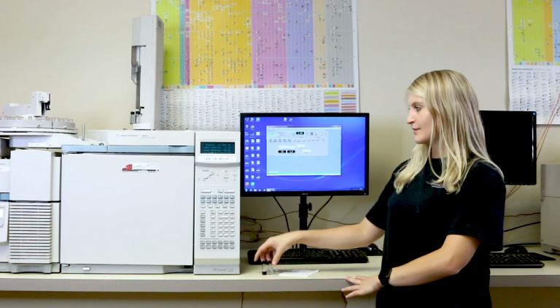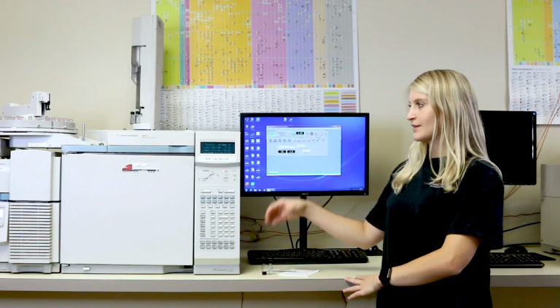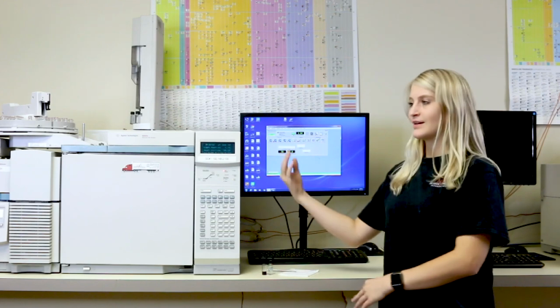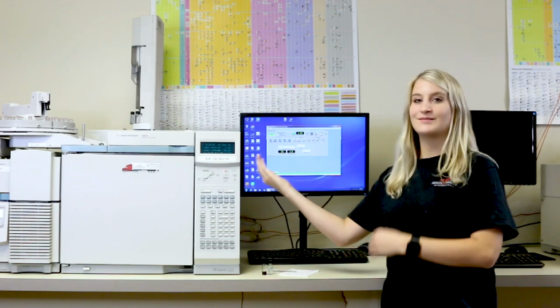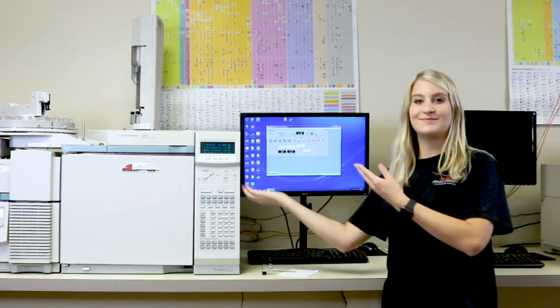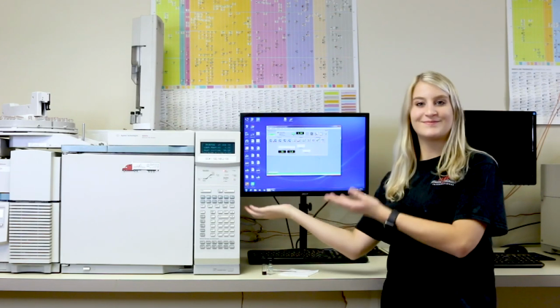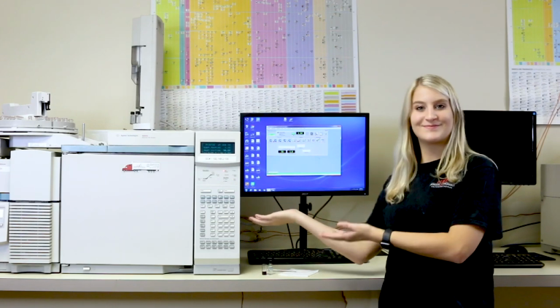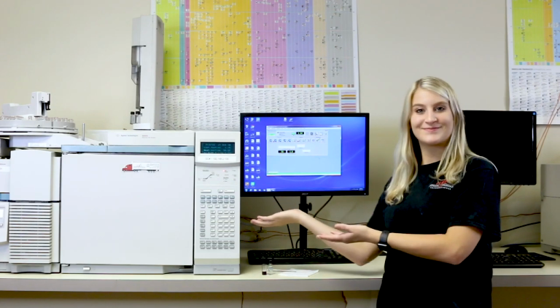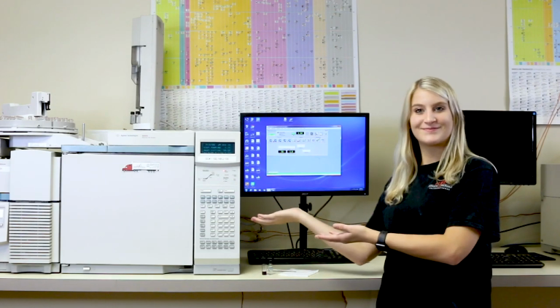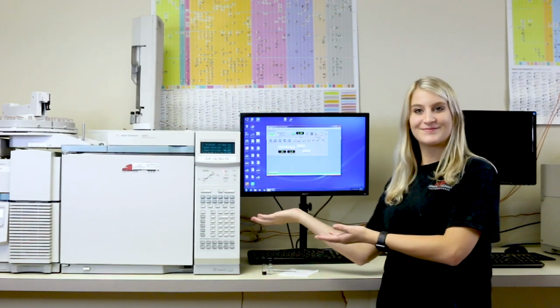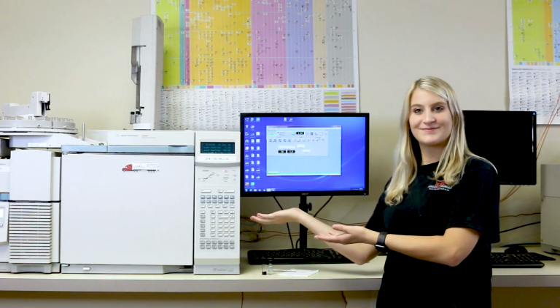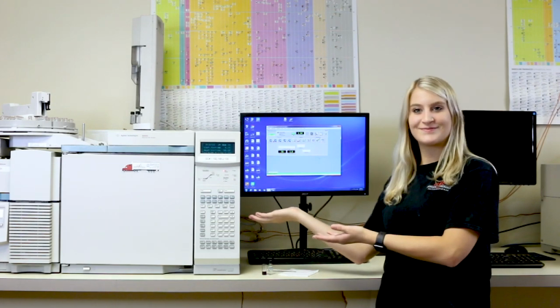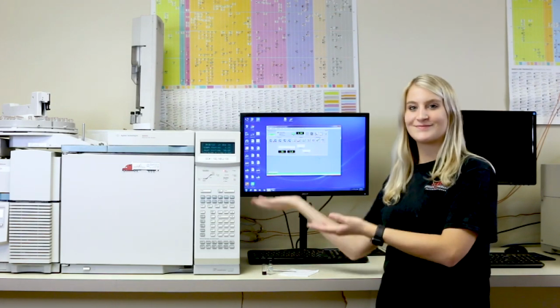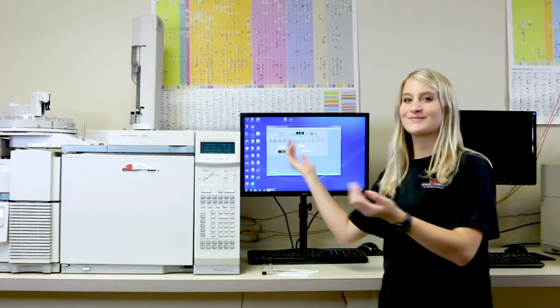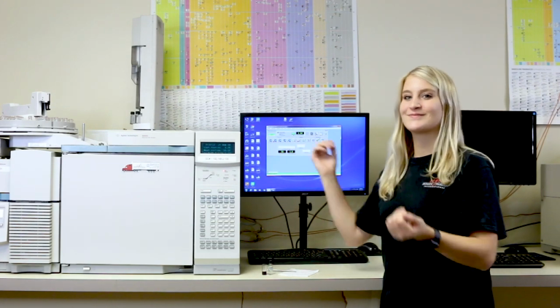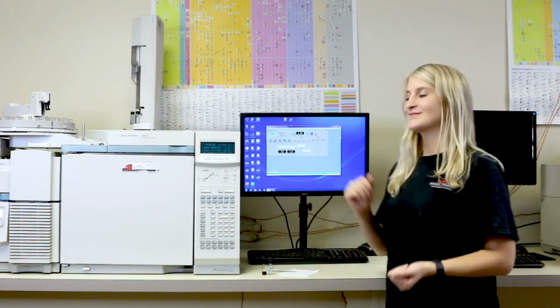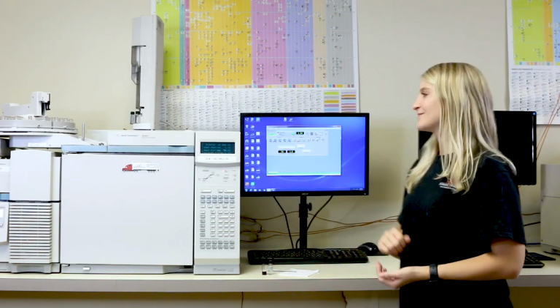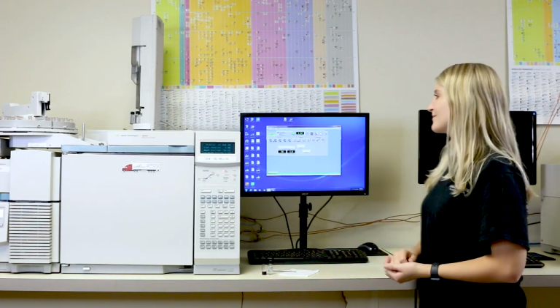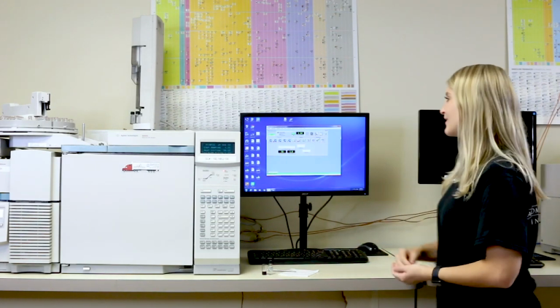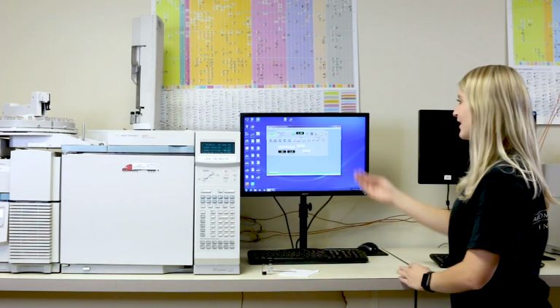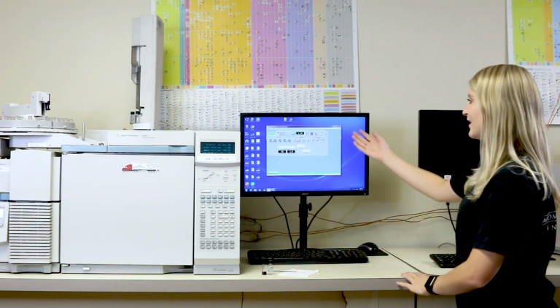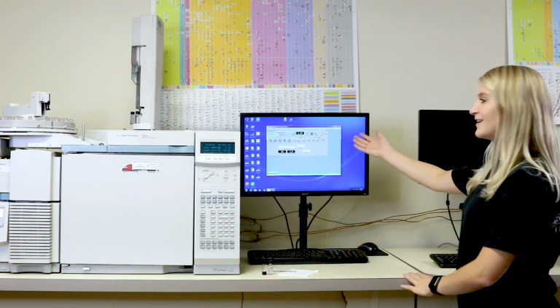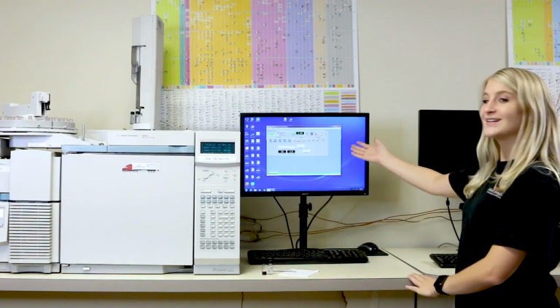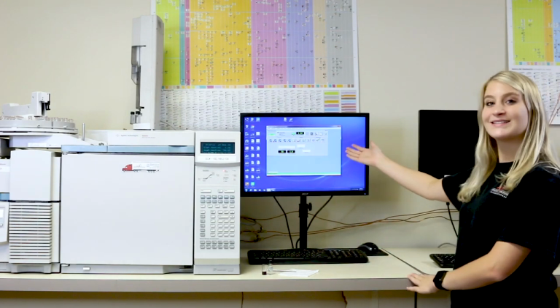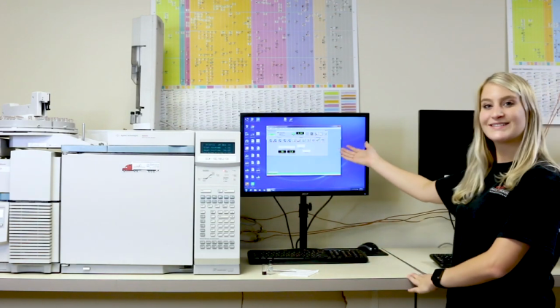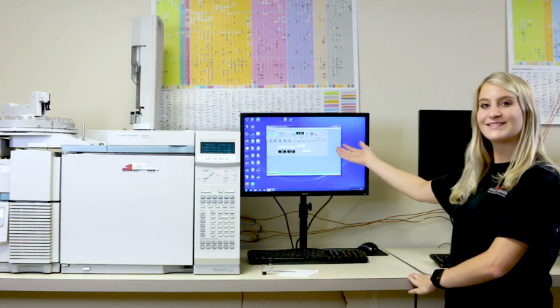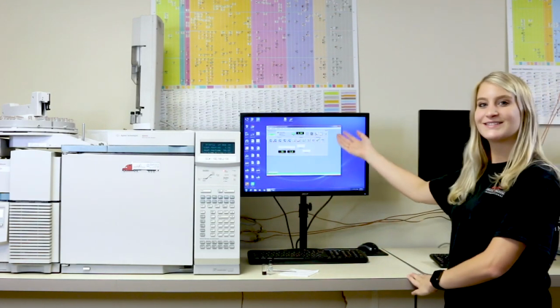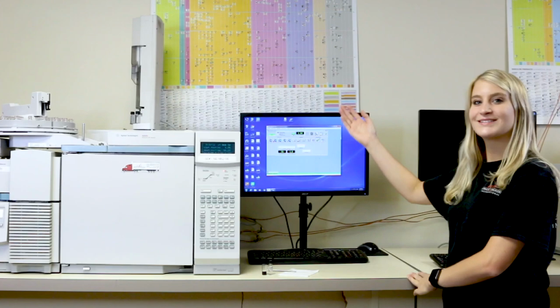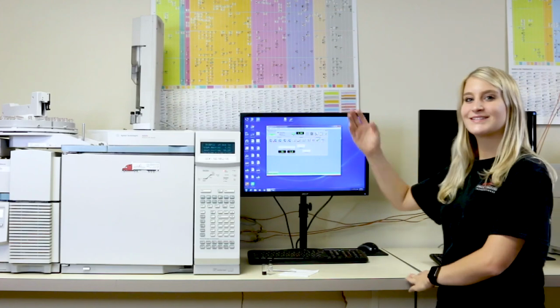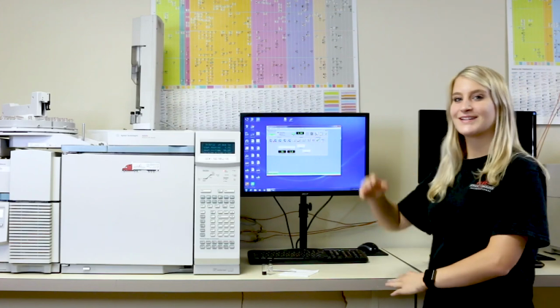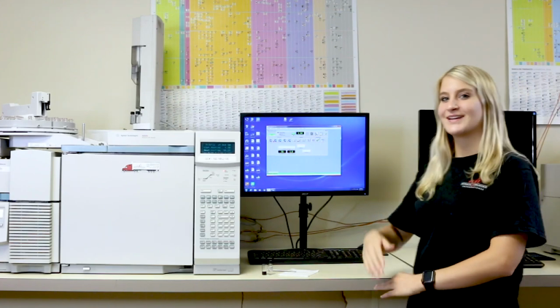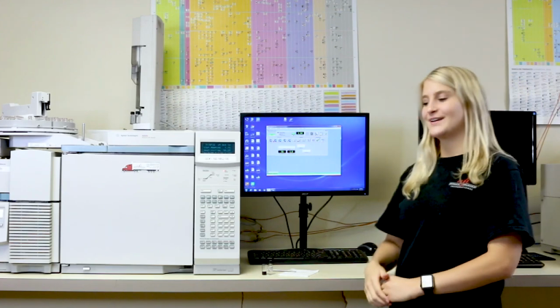This is a GC and mass spec machine we use for shooting the oil on, and it's a company program we use for the process.